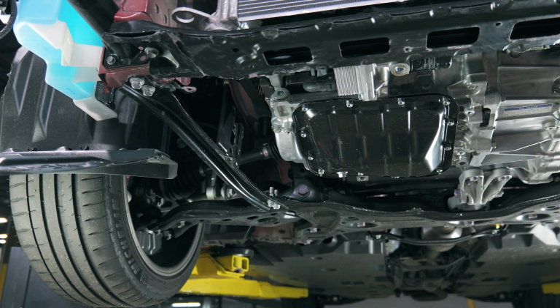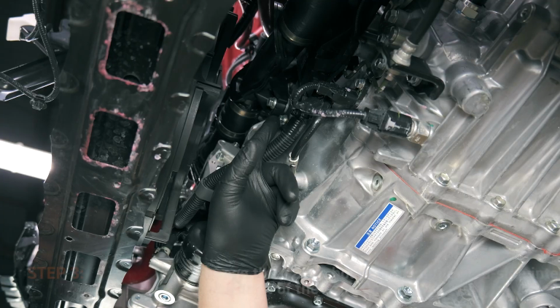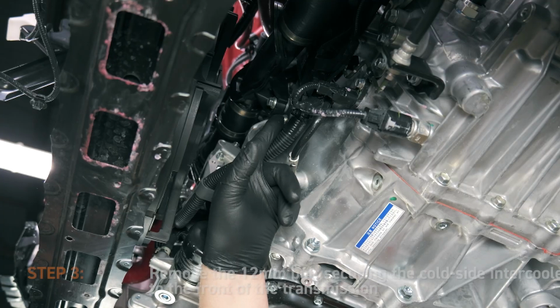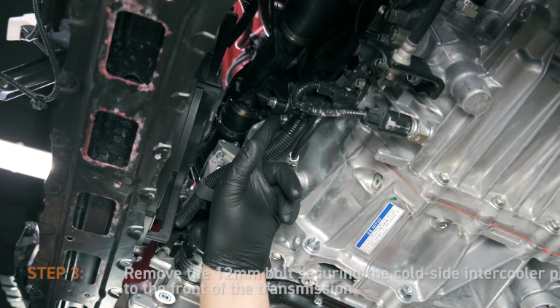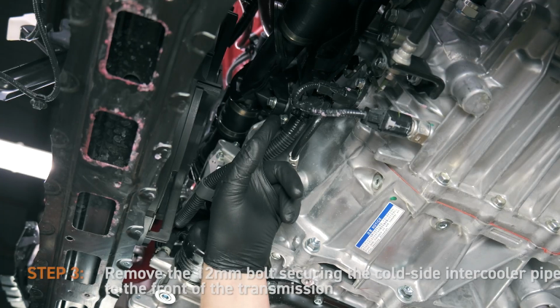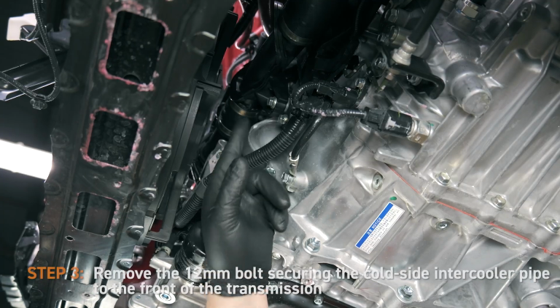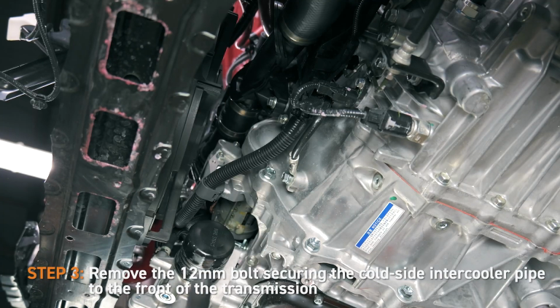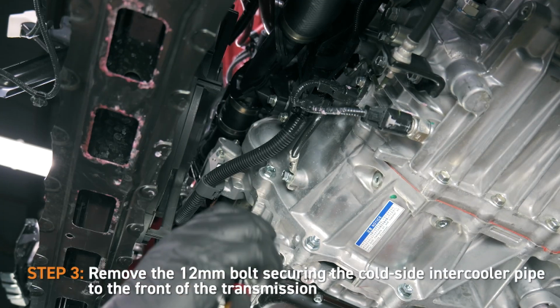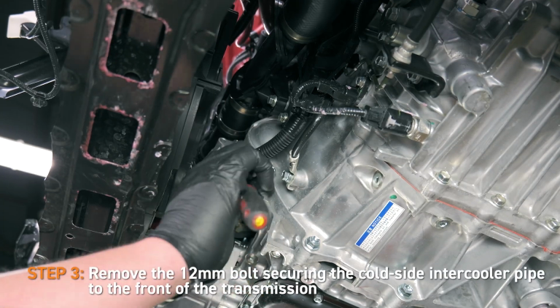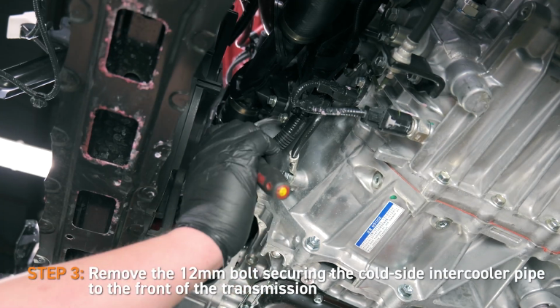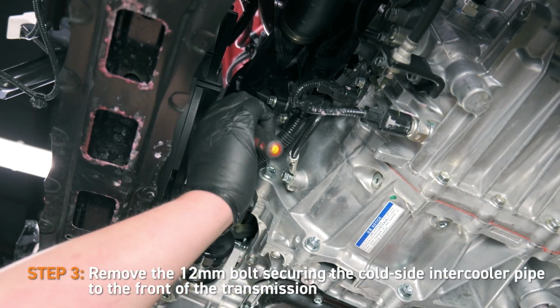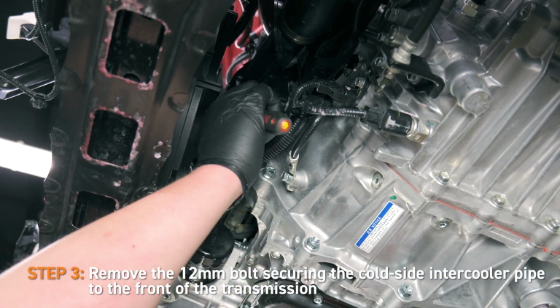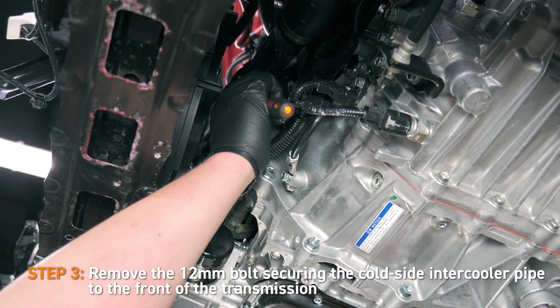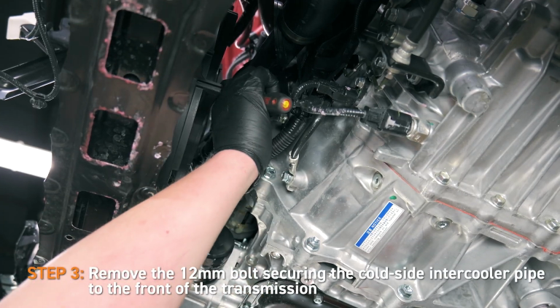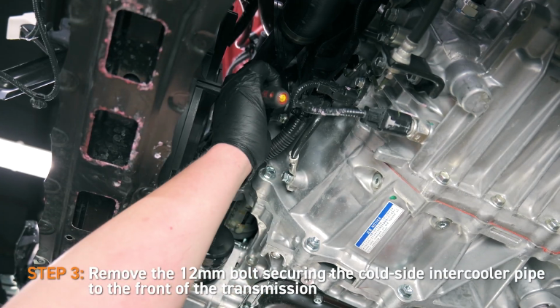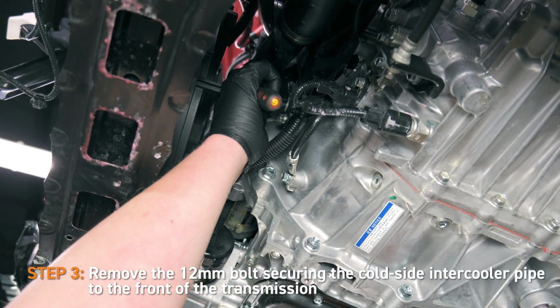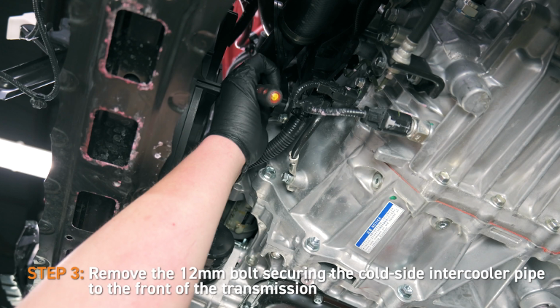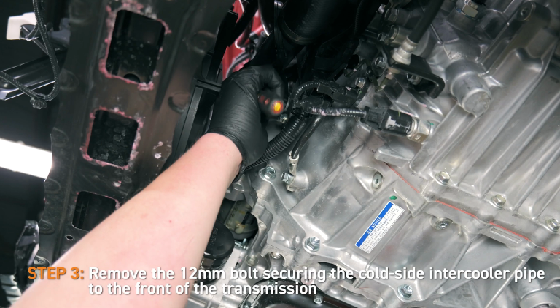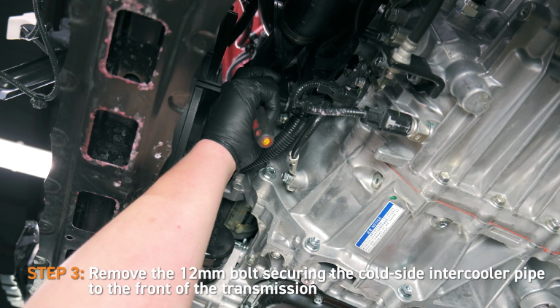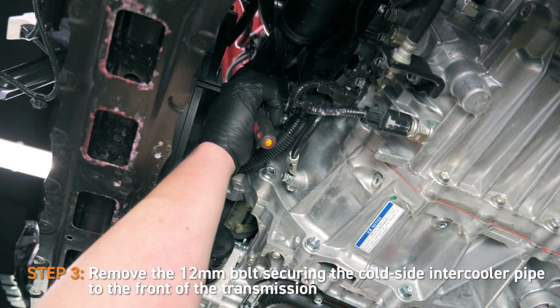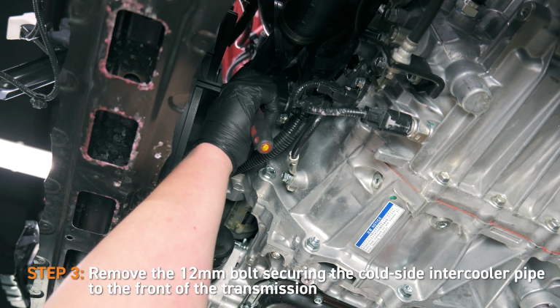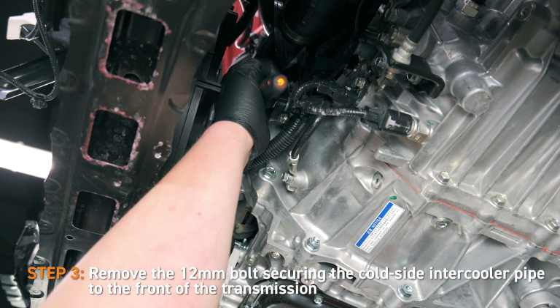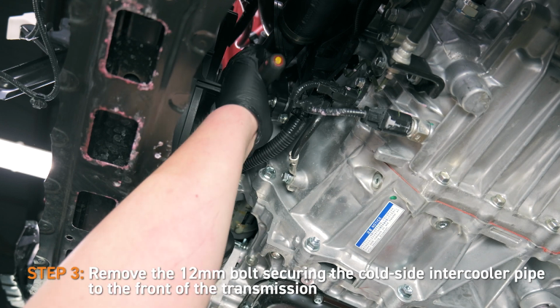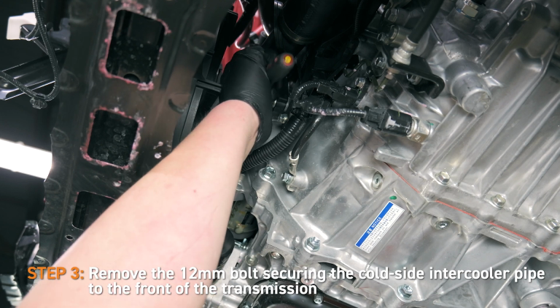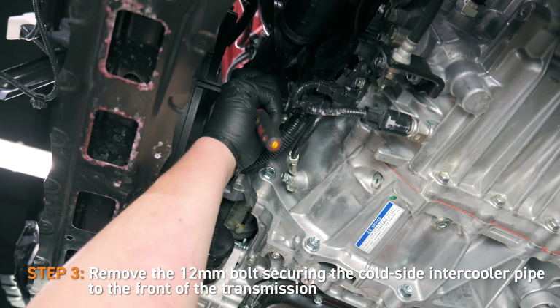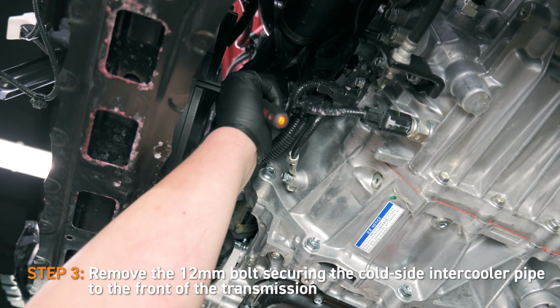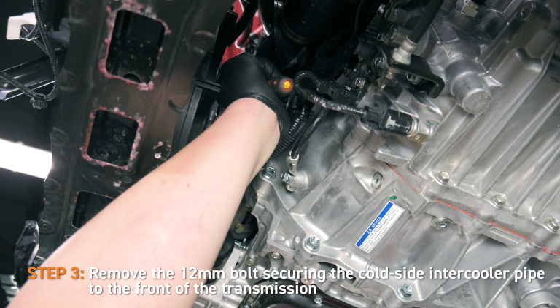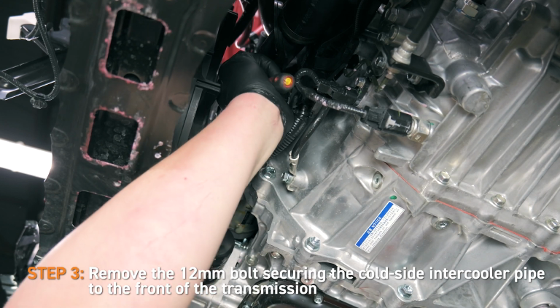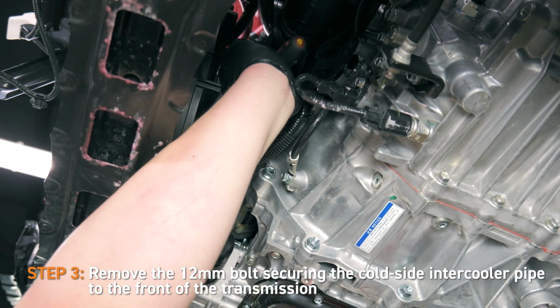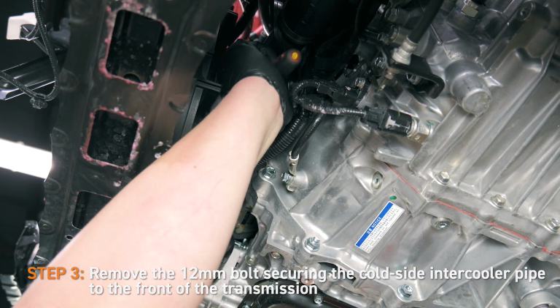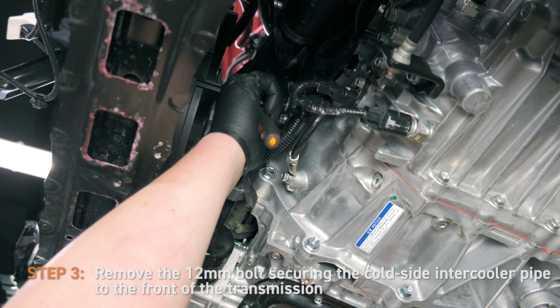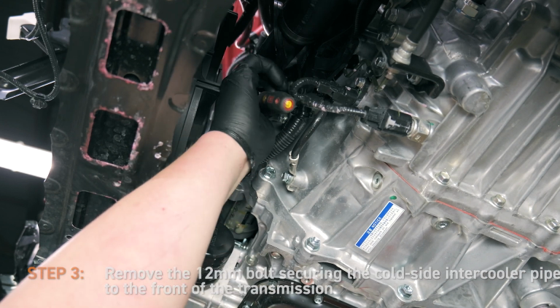After that, remove the 12mm bolts securing the cold side intercooler pipe to the front of the transmission.